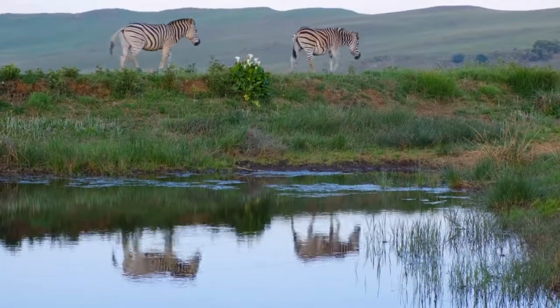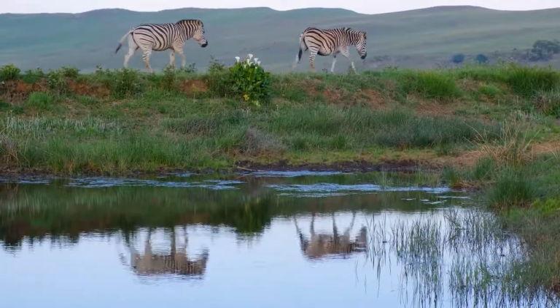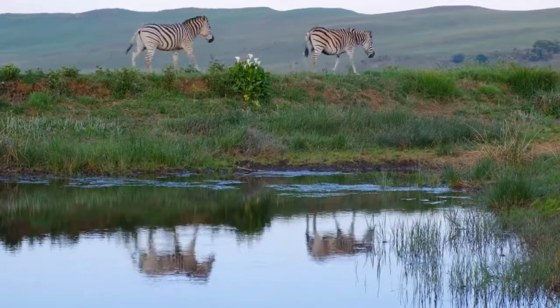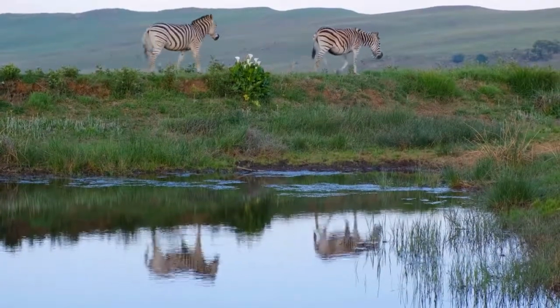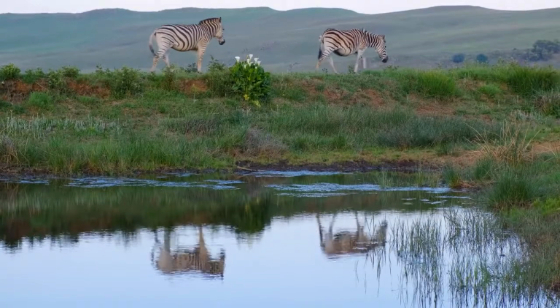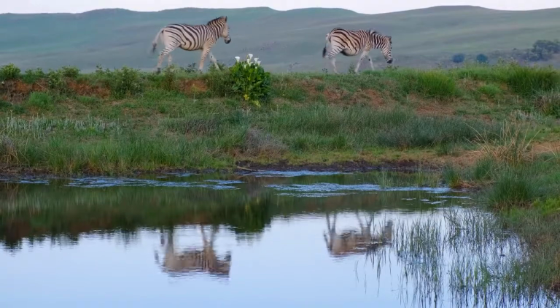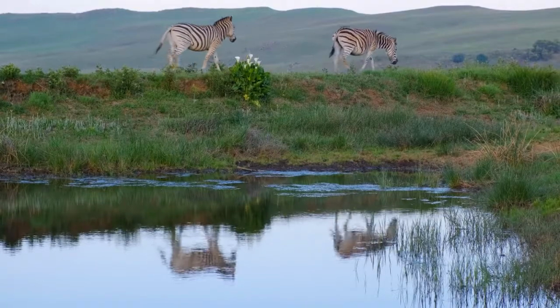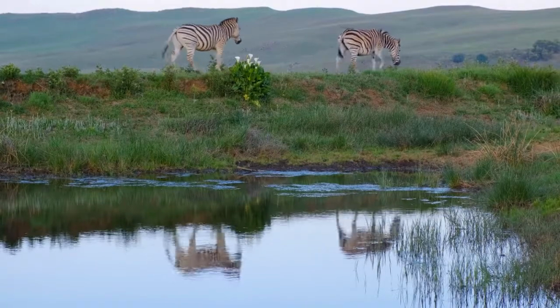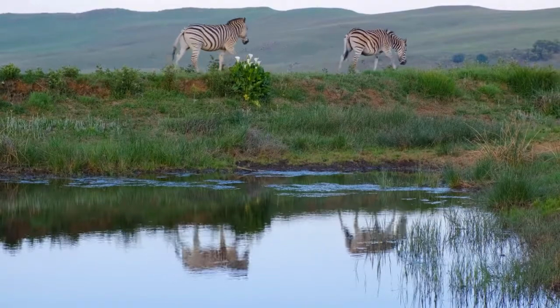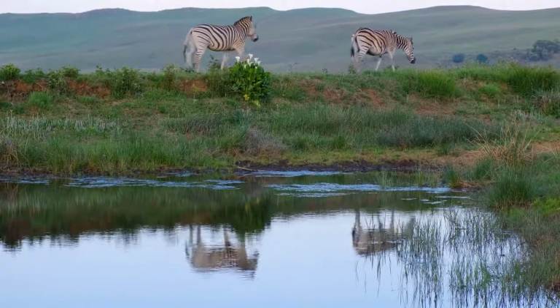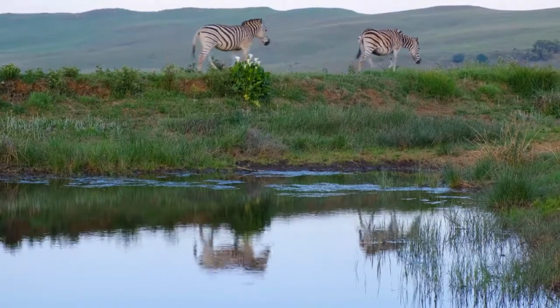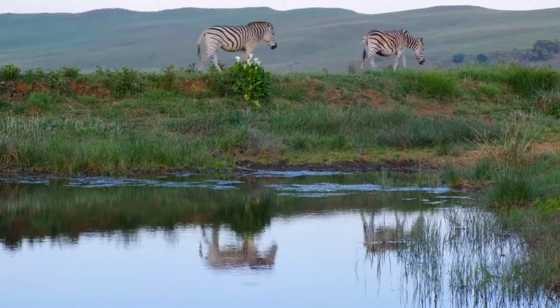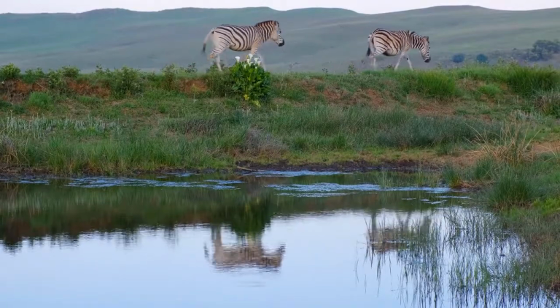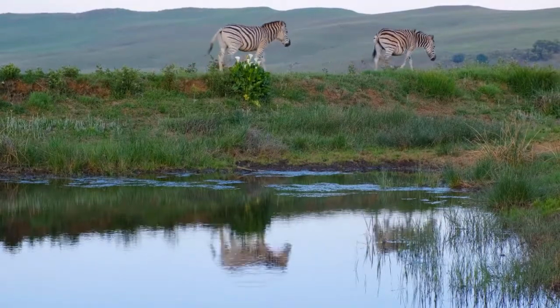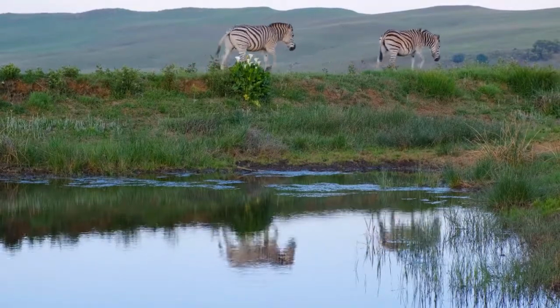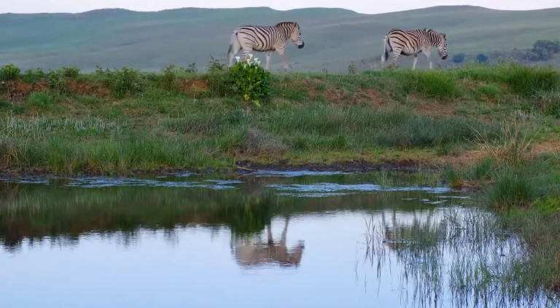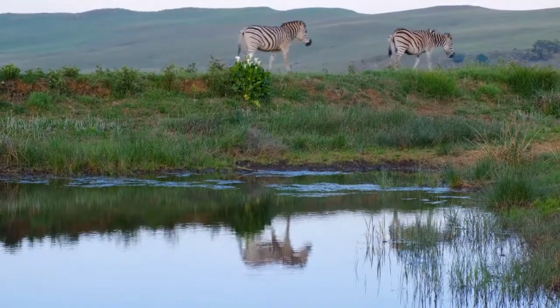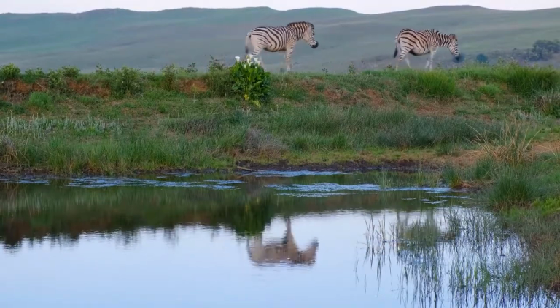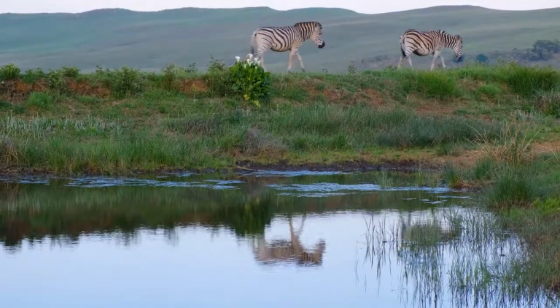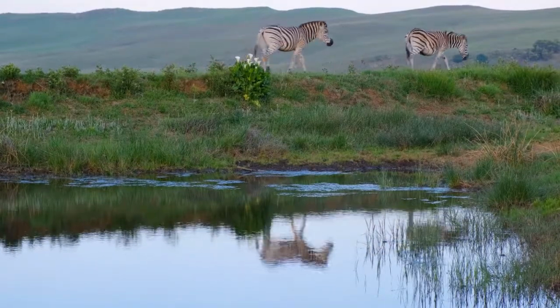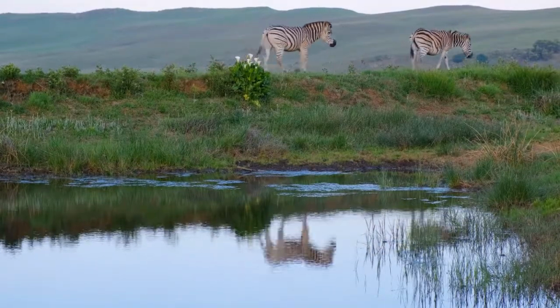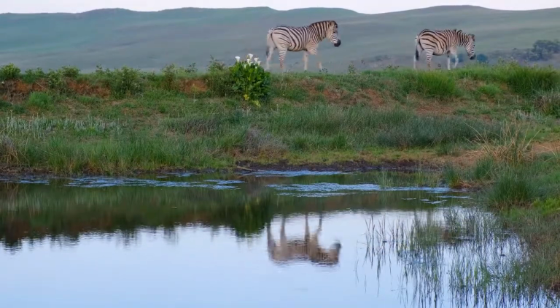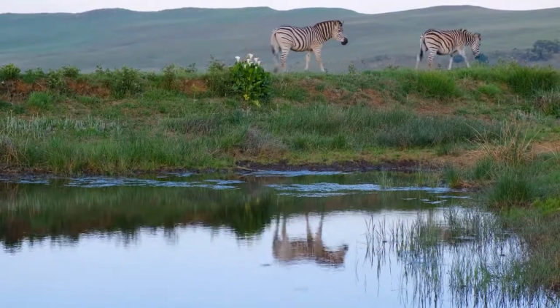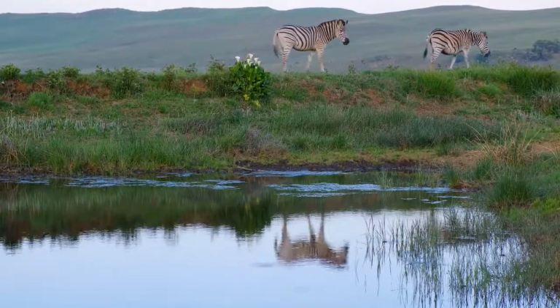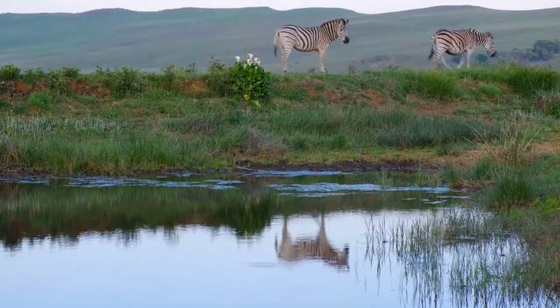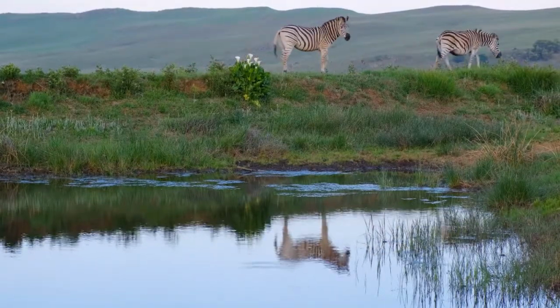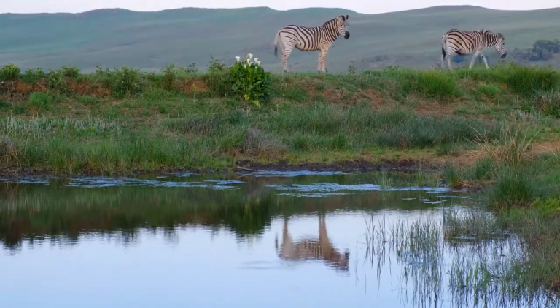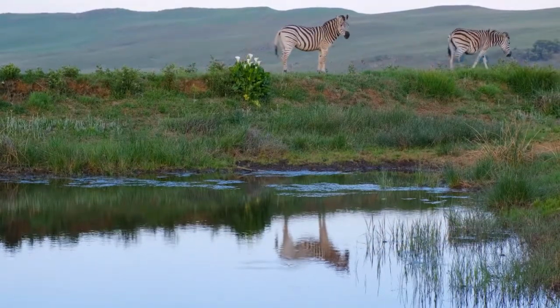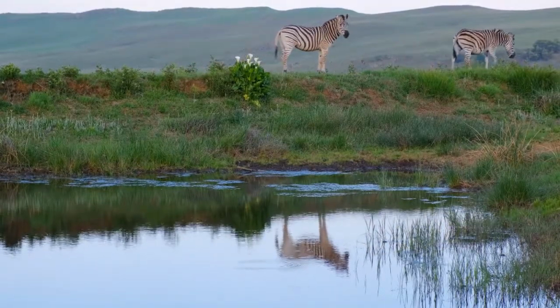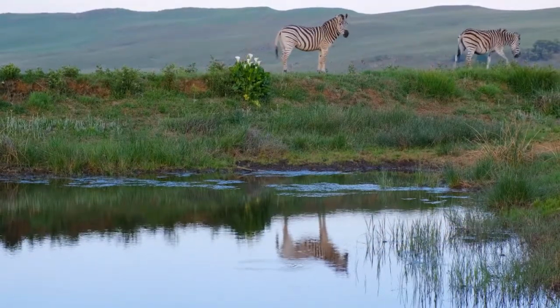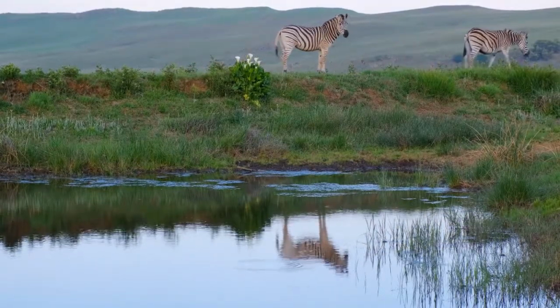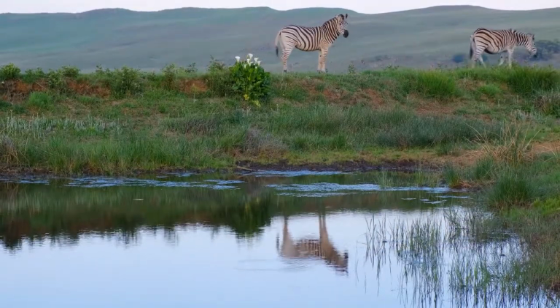Click on the videos above to see more amazing animals. And be sure to subscribe.